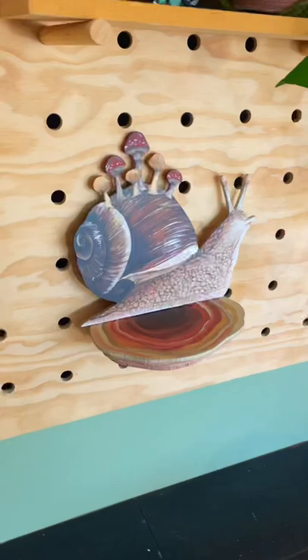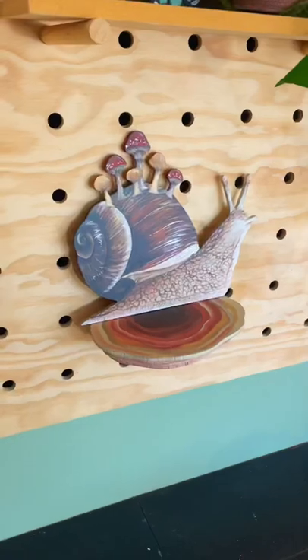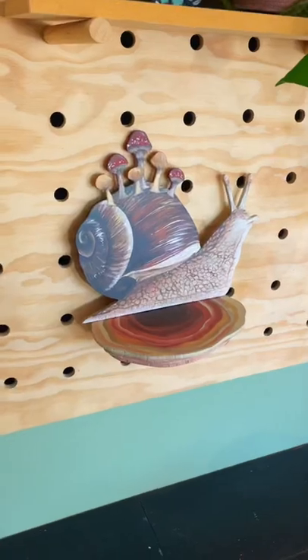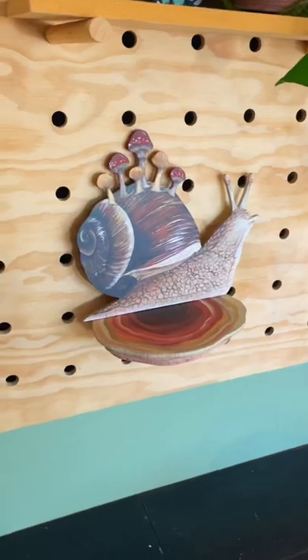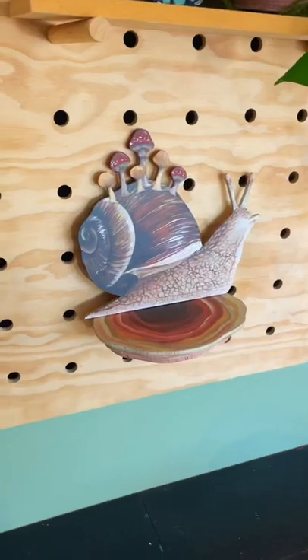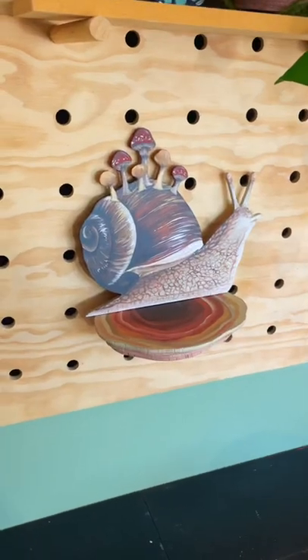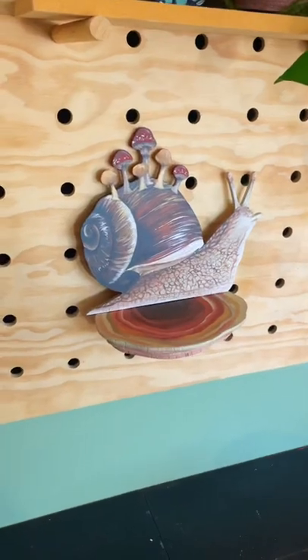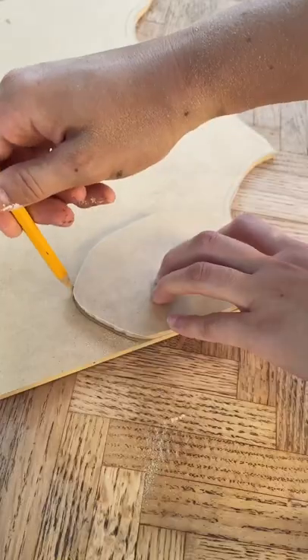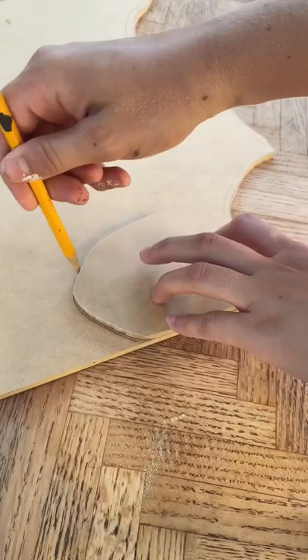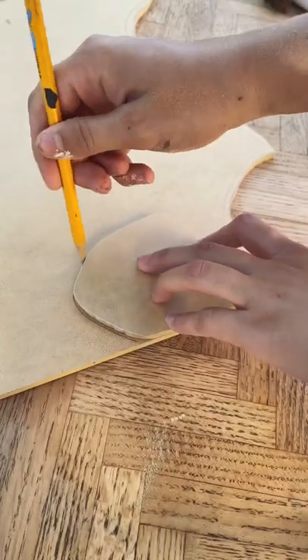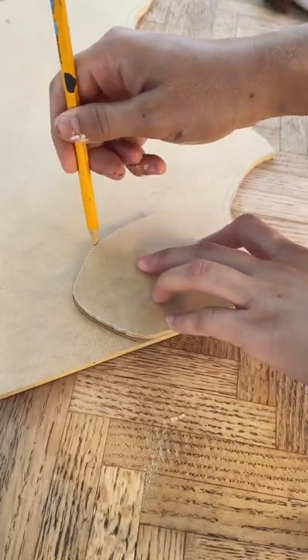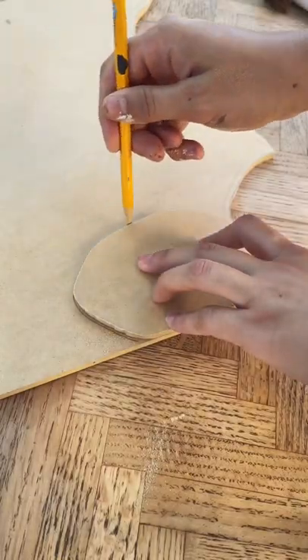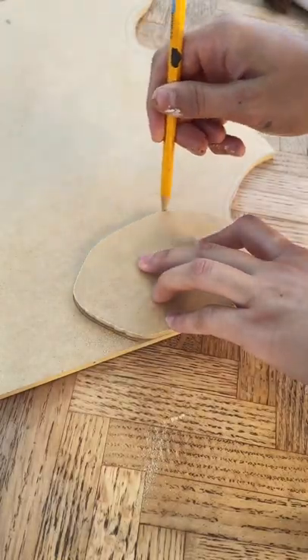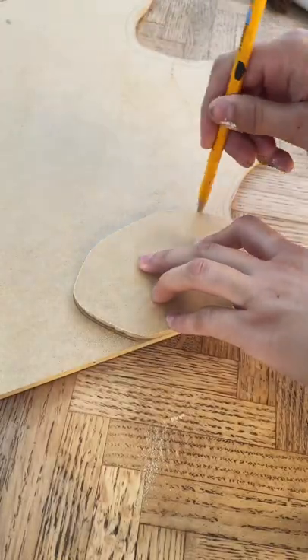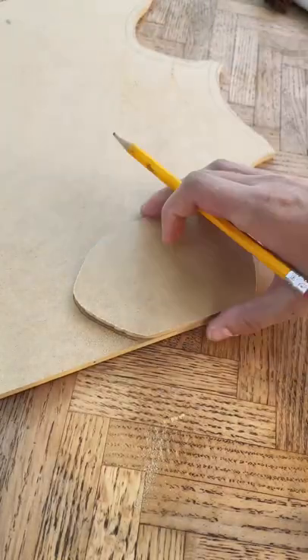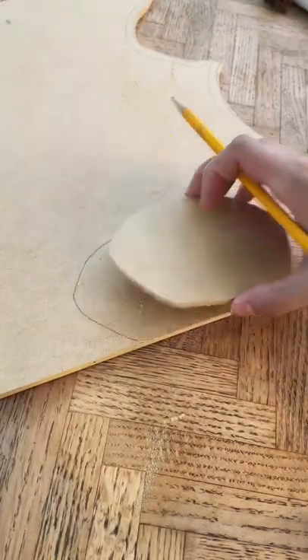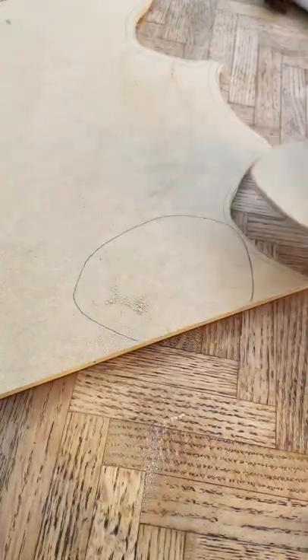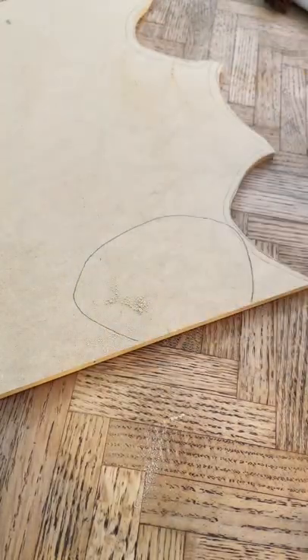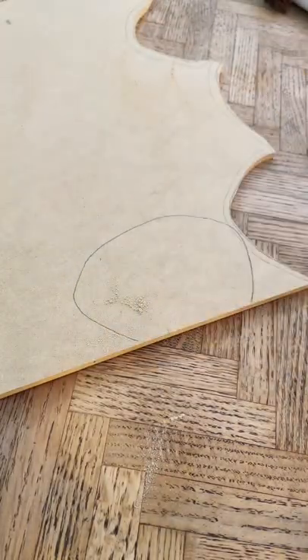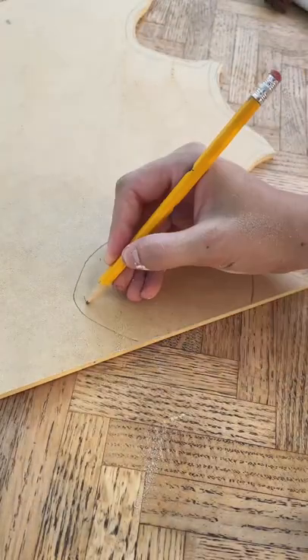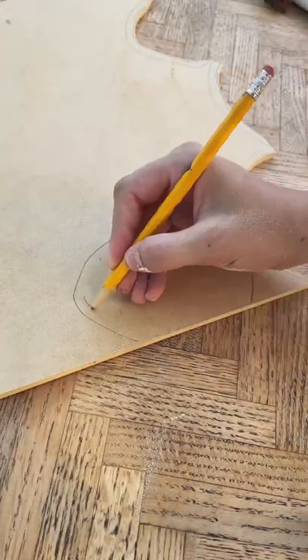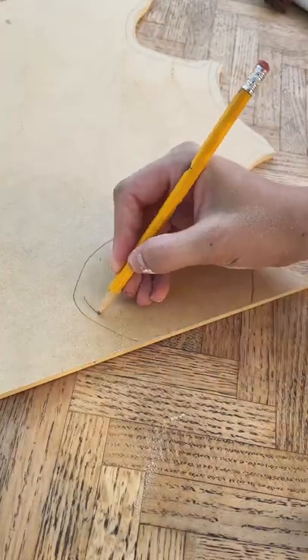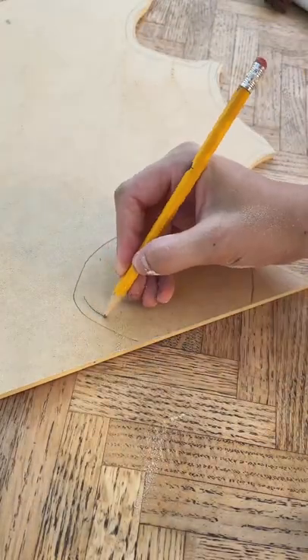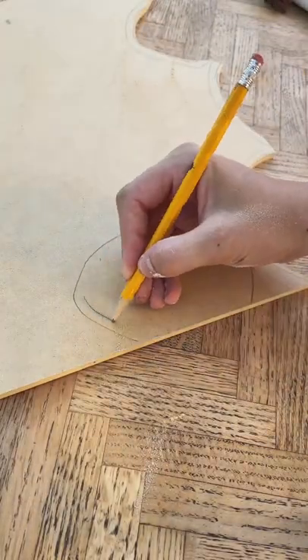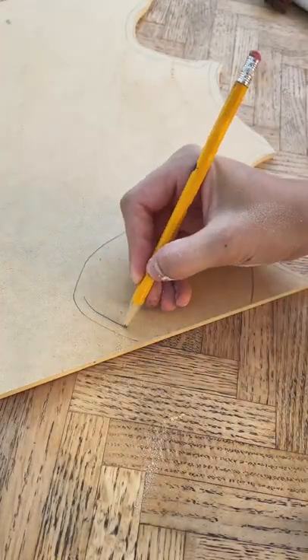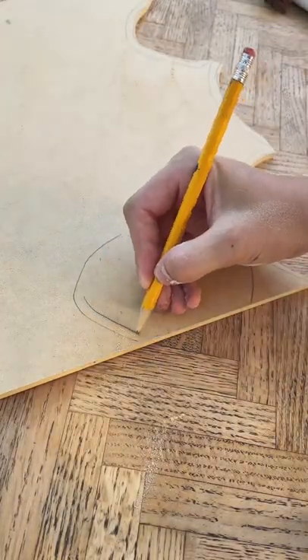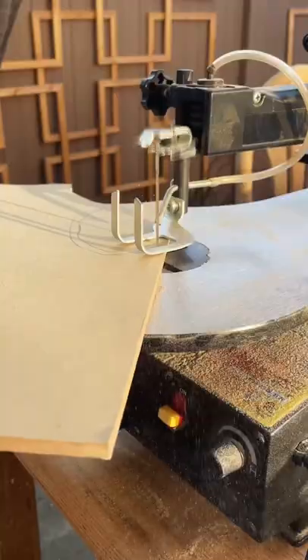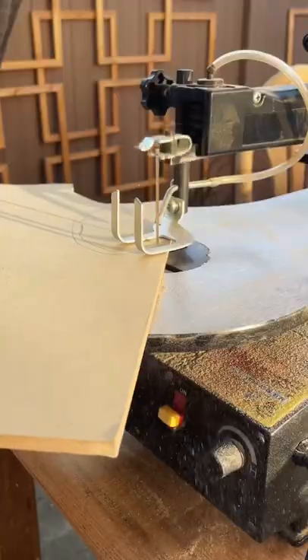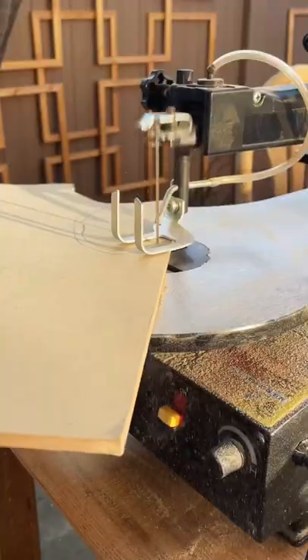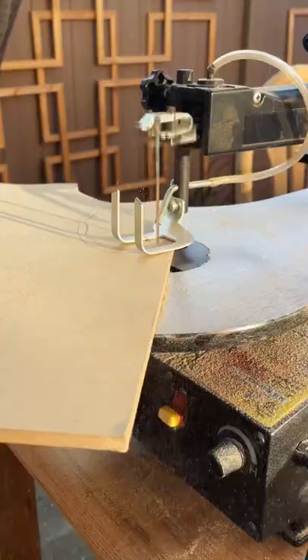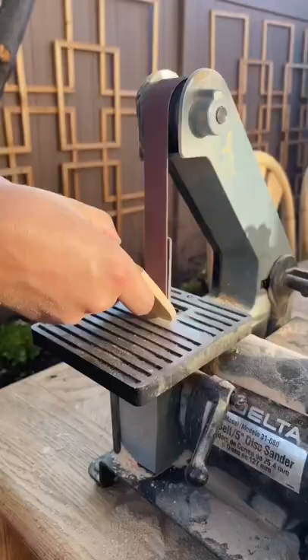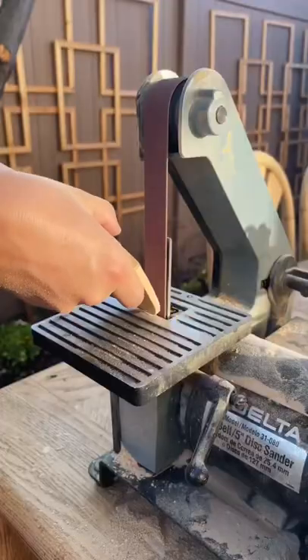I've been seeing a lot of people making mushroom shelves lately and I wanted to share this one I made for my pegboard last summer.